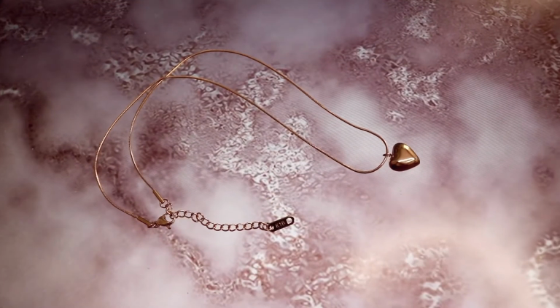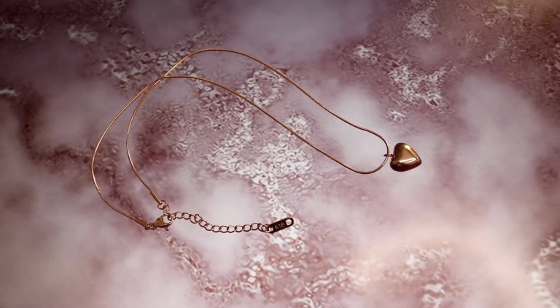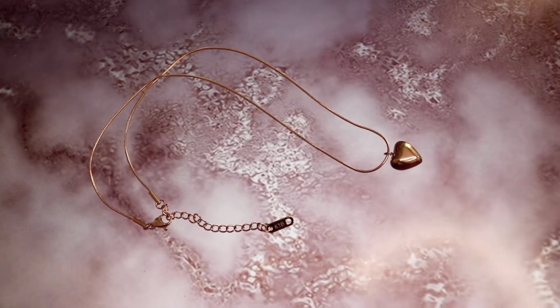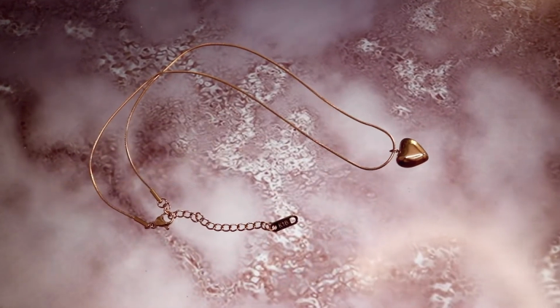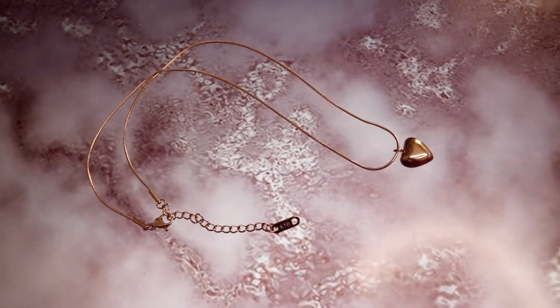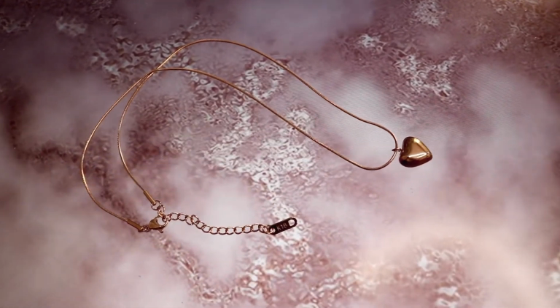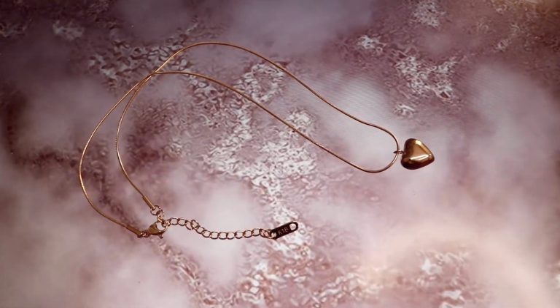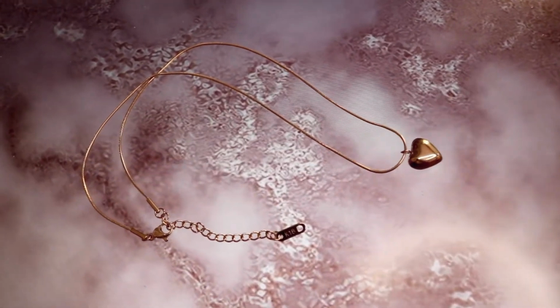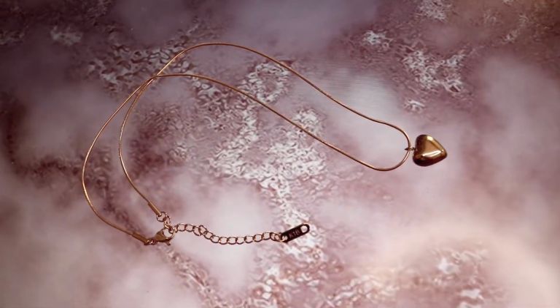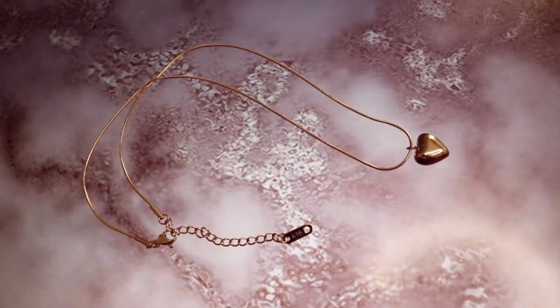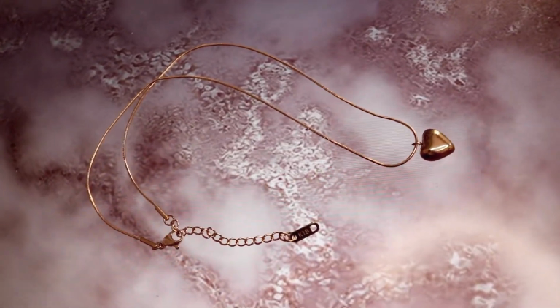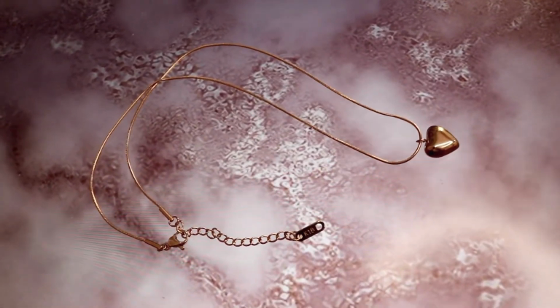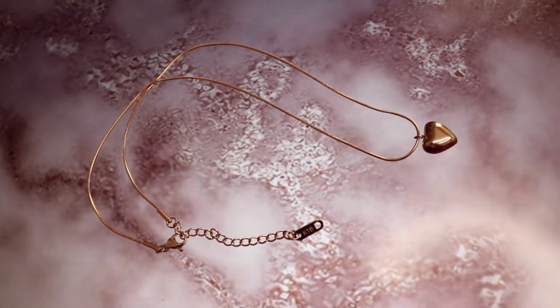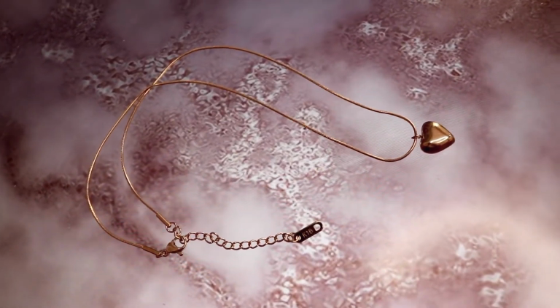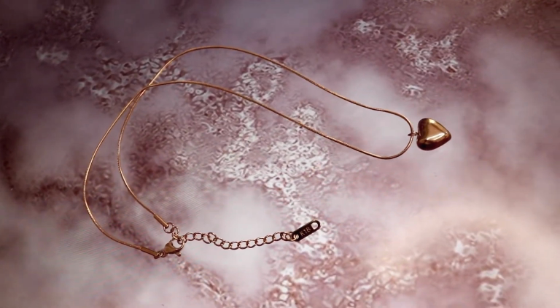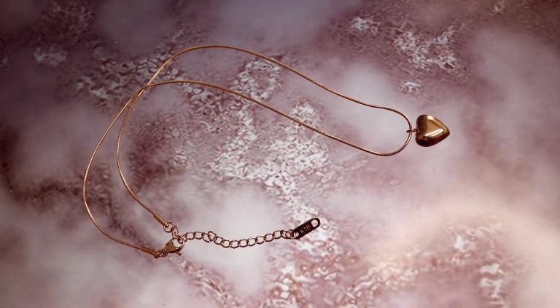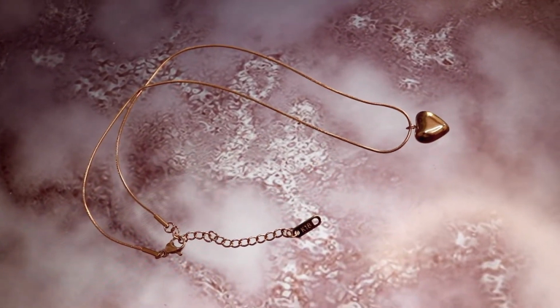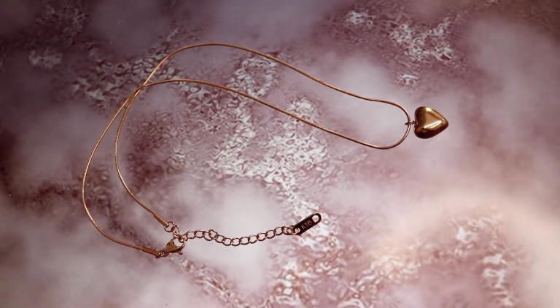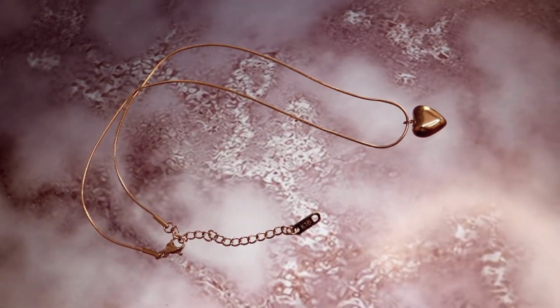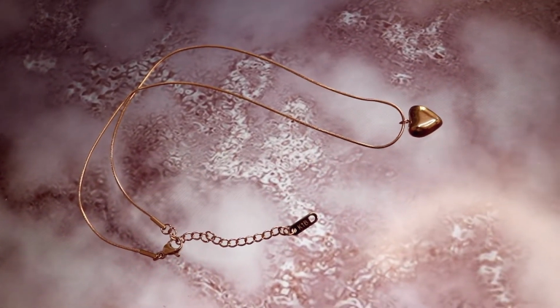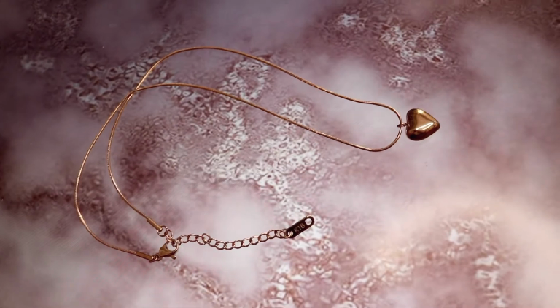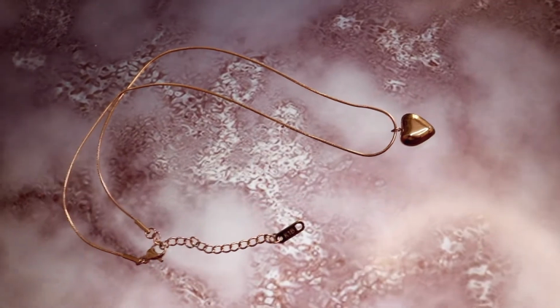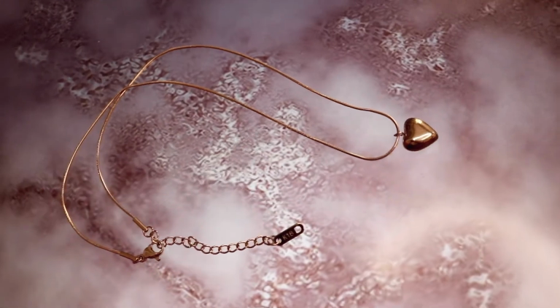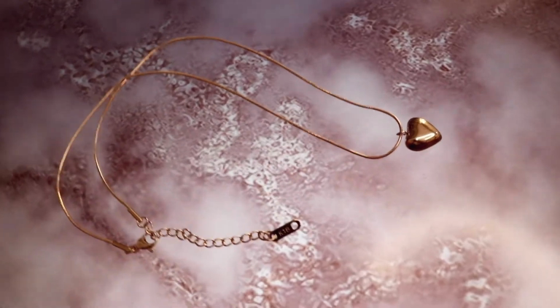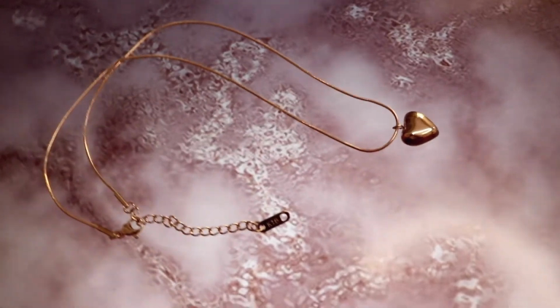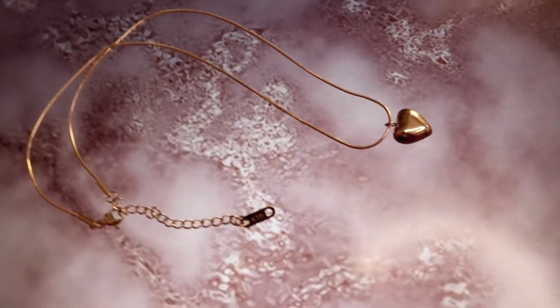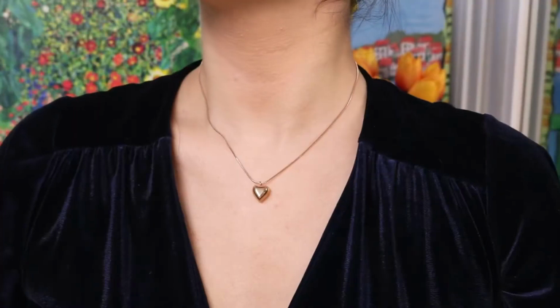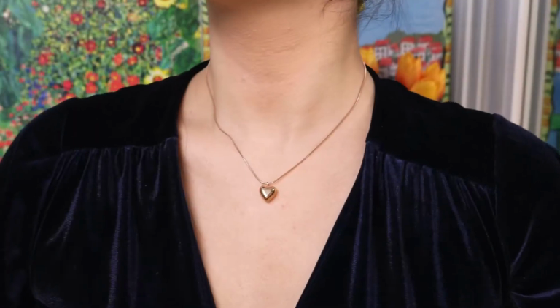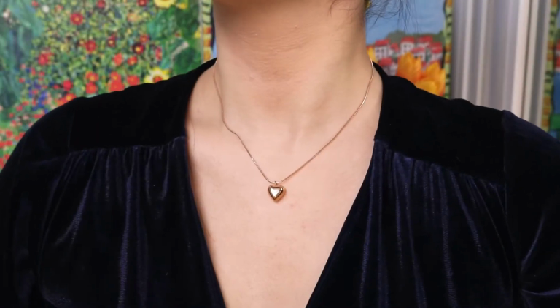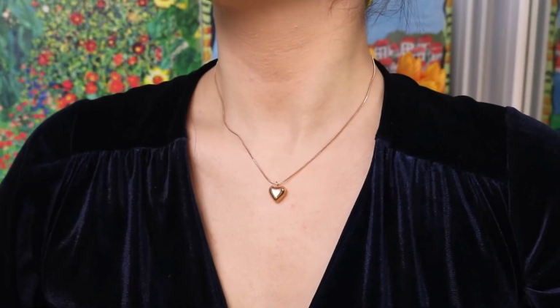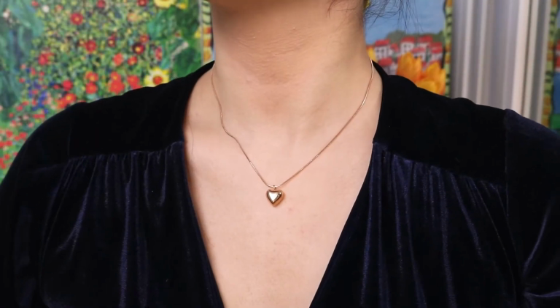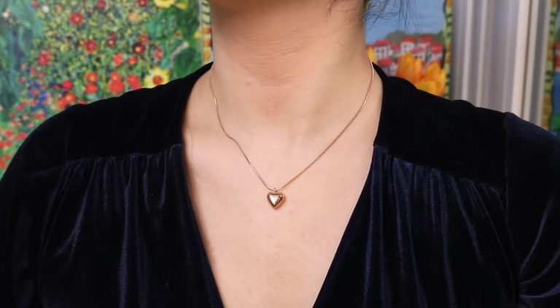Next one is a heart charm necklace — very simple yet lovely and perfect for A-line mini dresses to complete a lovely look.